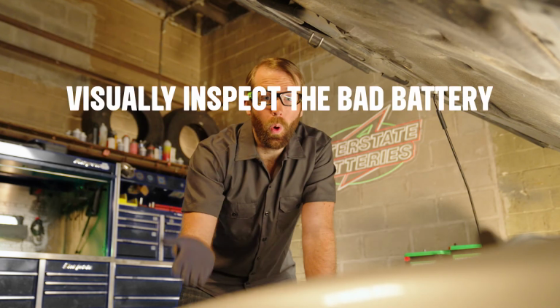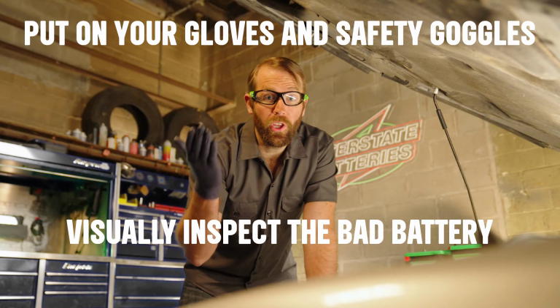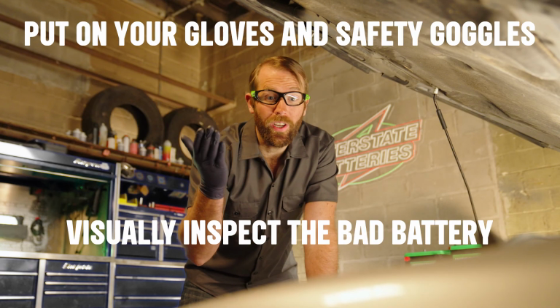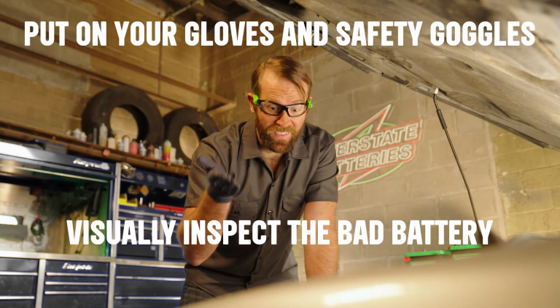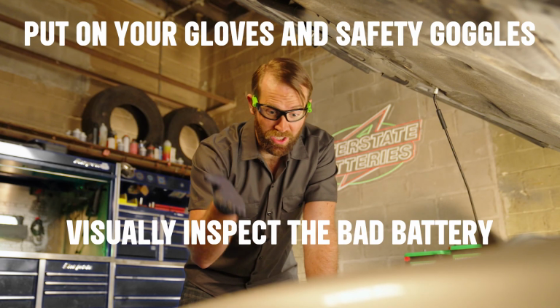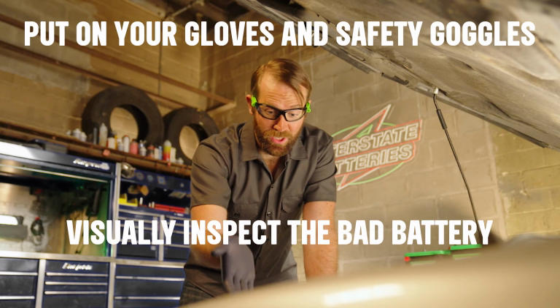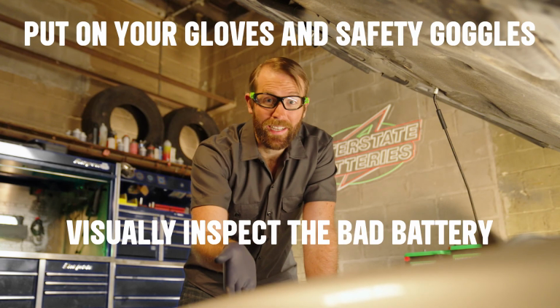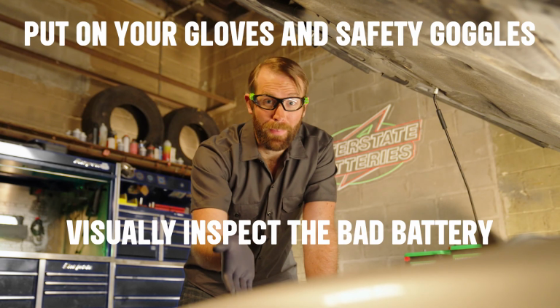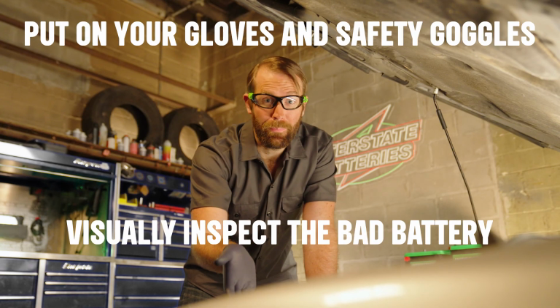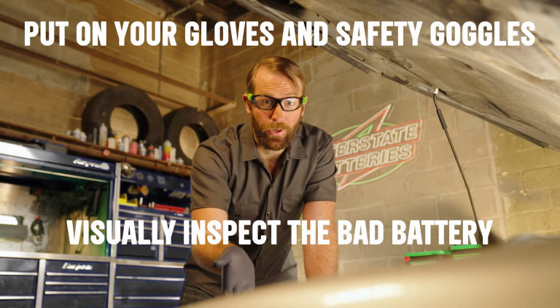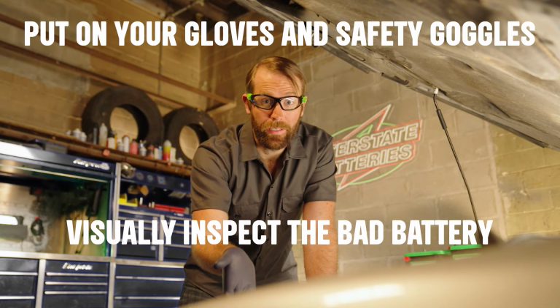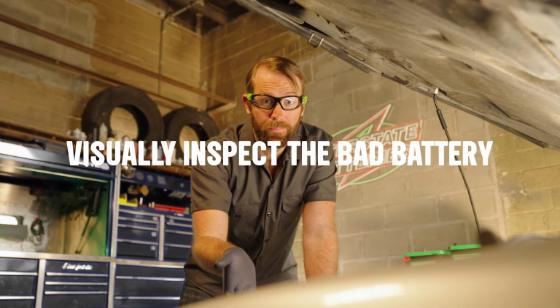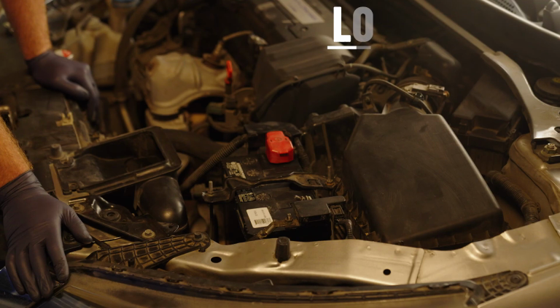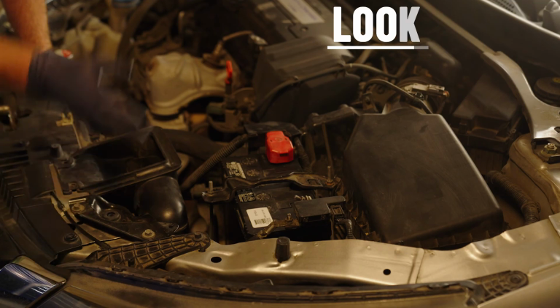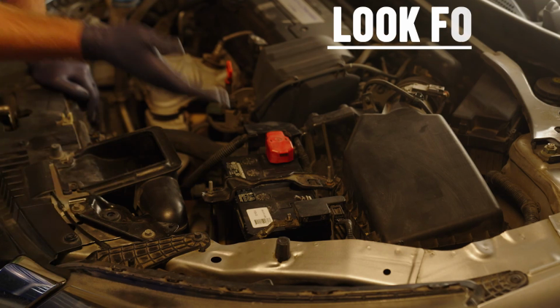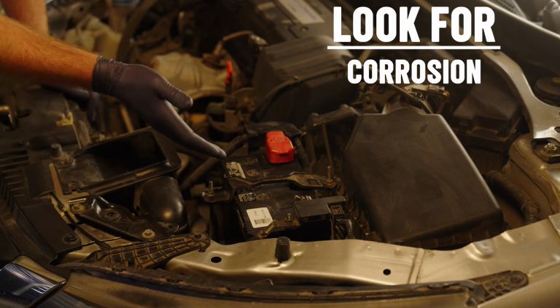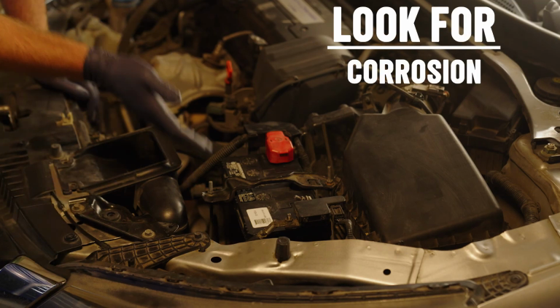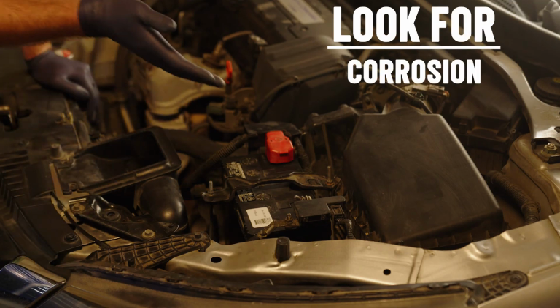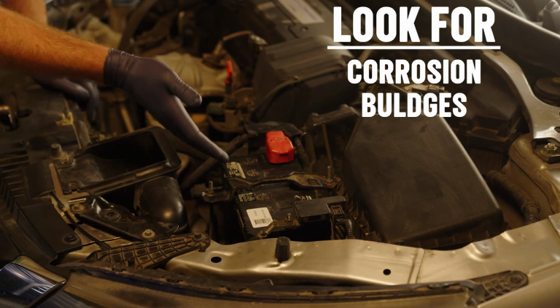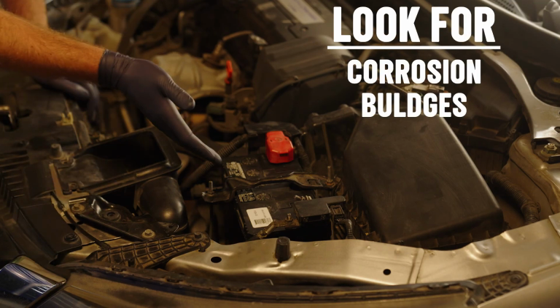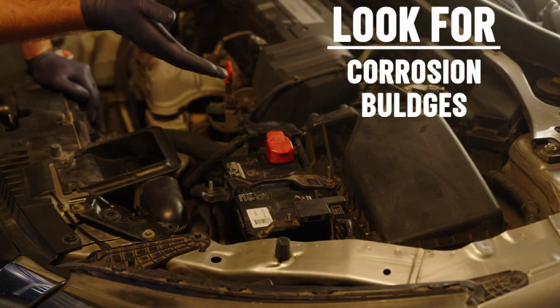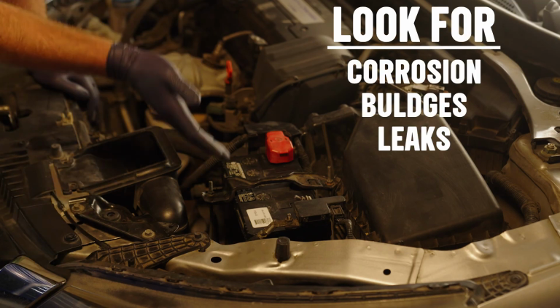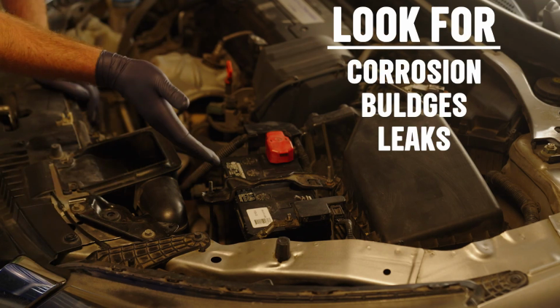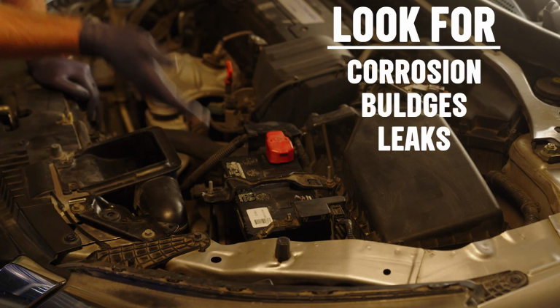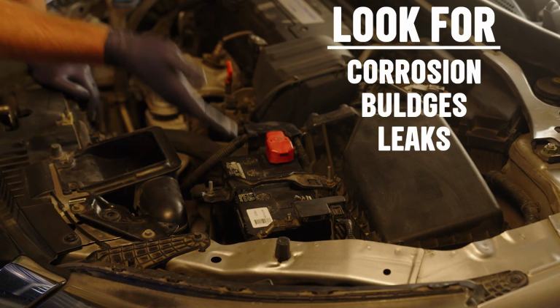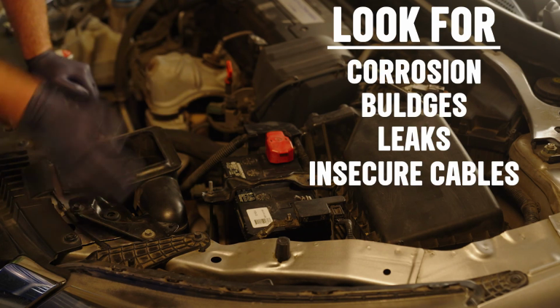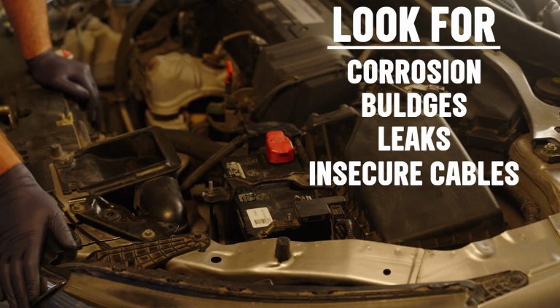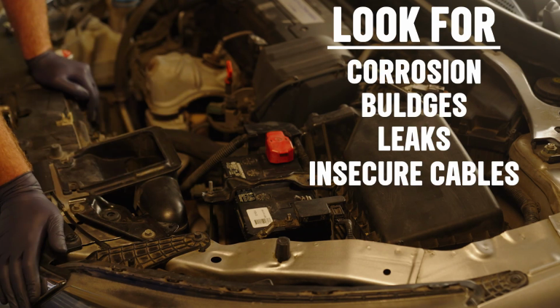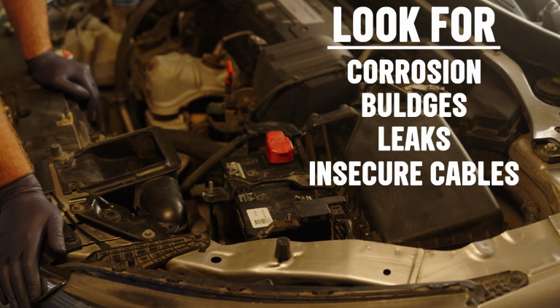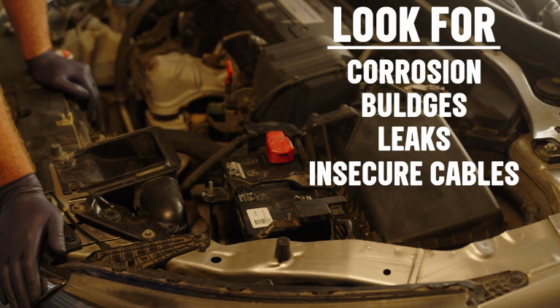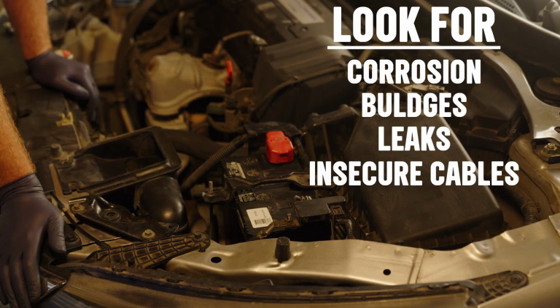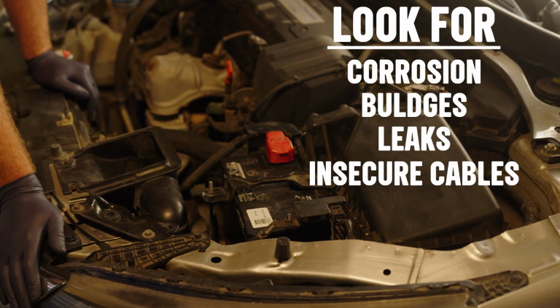Open the hood and visually inspect the battery. Look for corrosion, bulges, leaks, or loose battery cable connections.